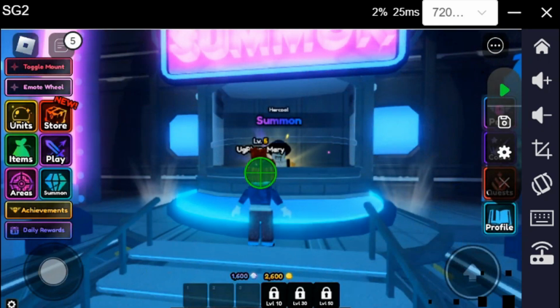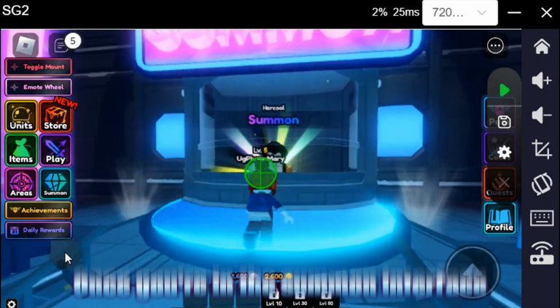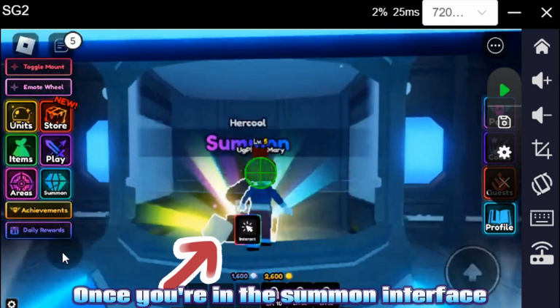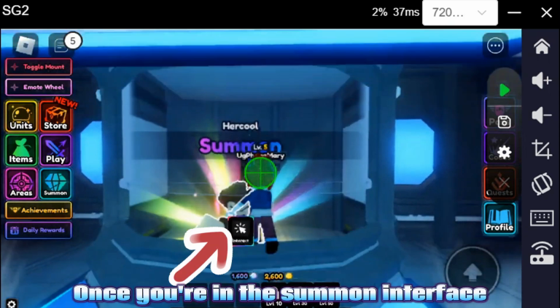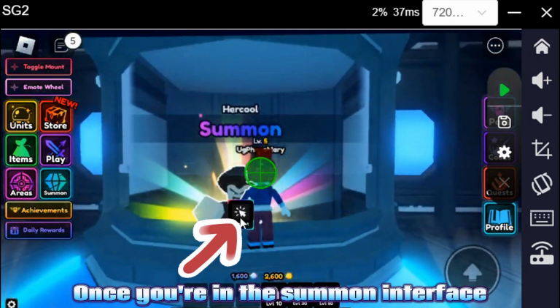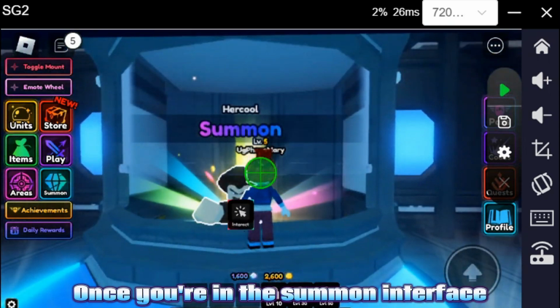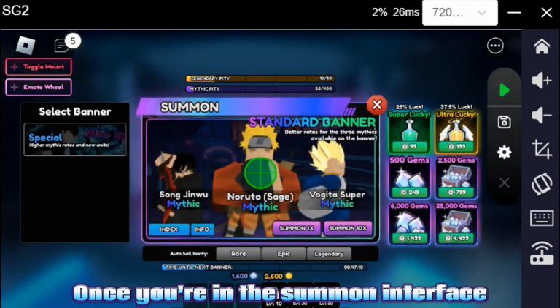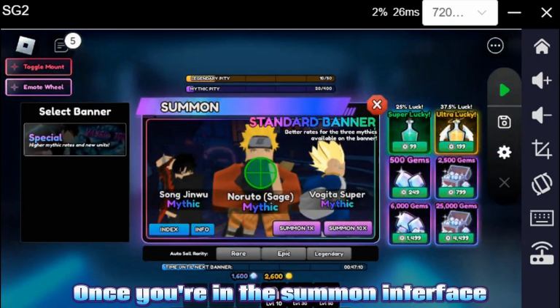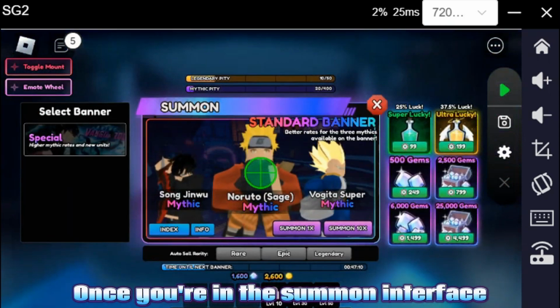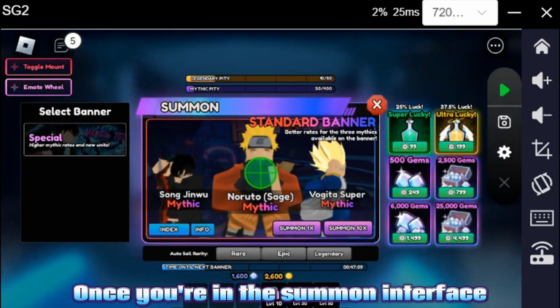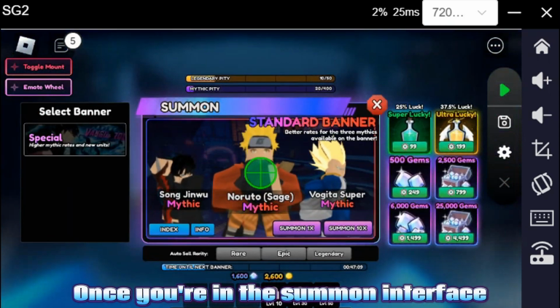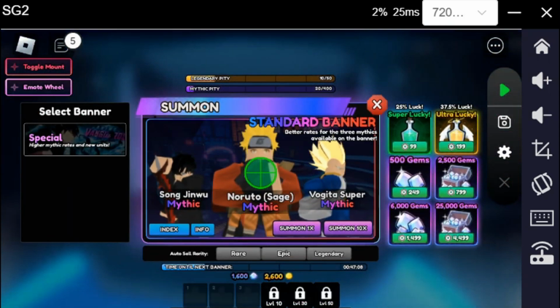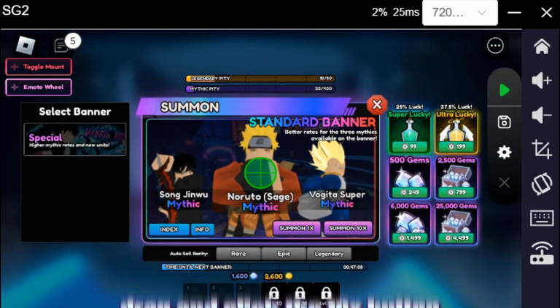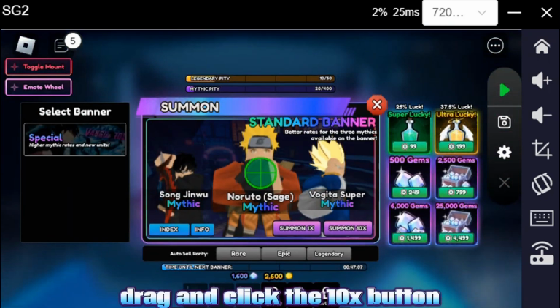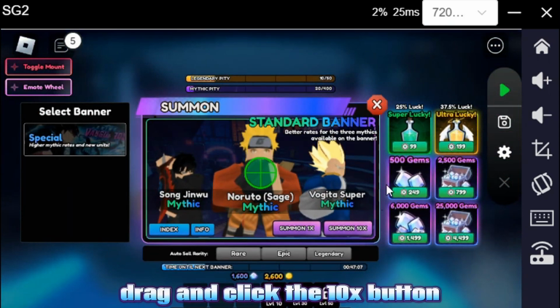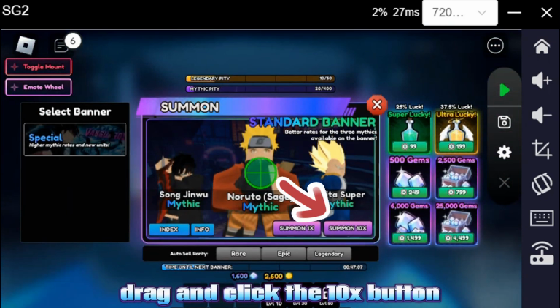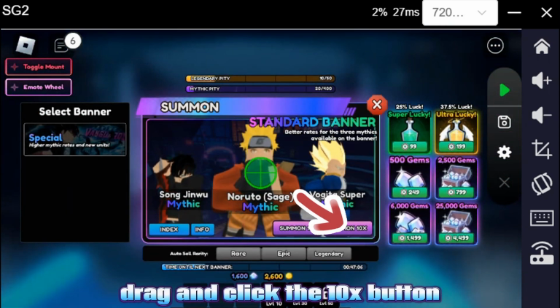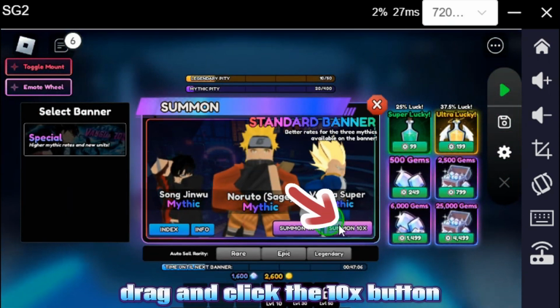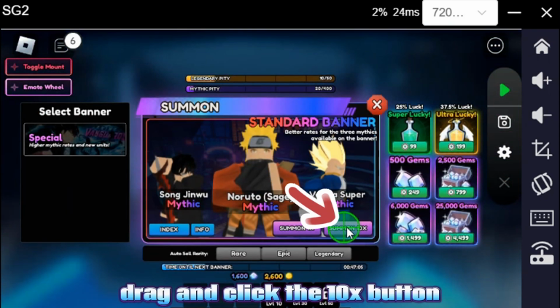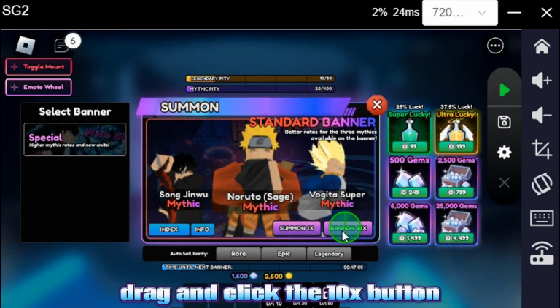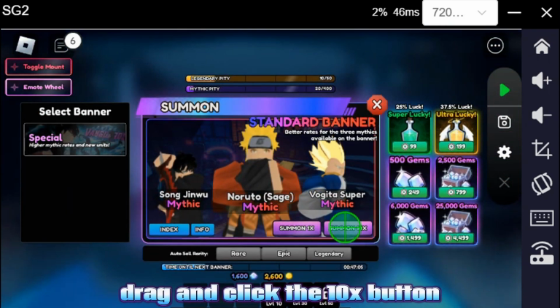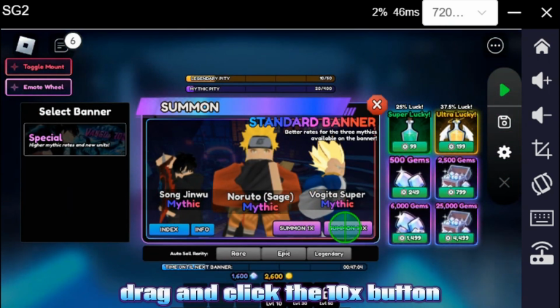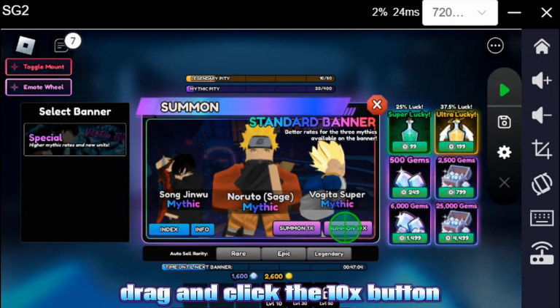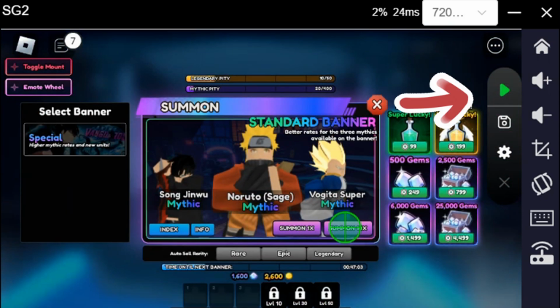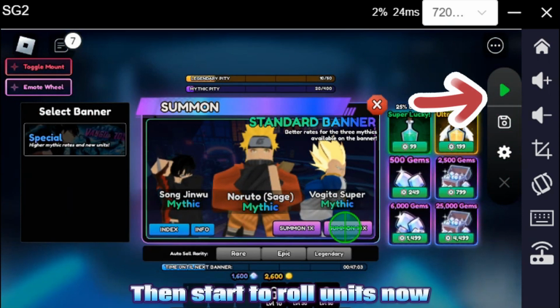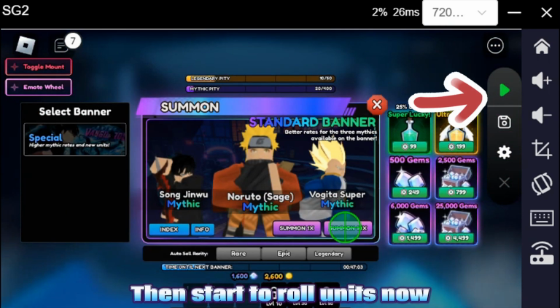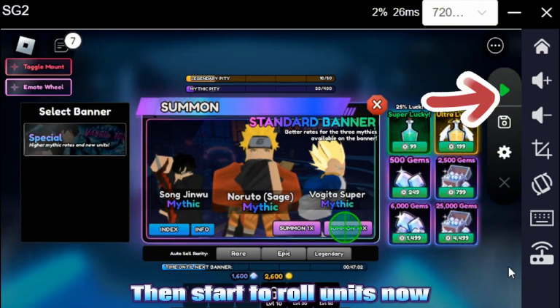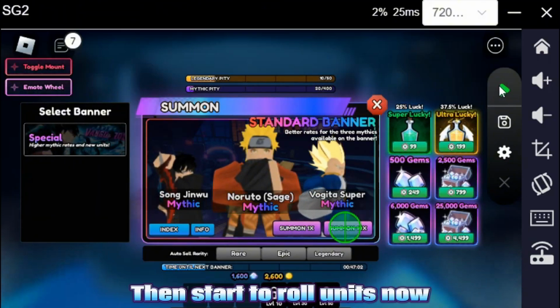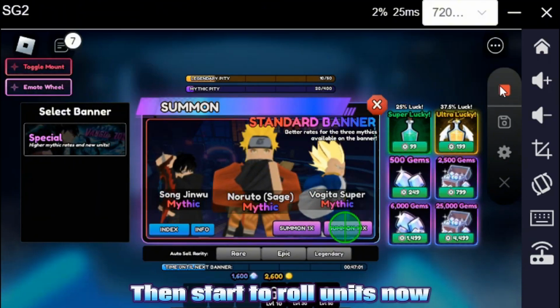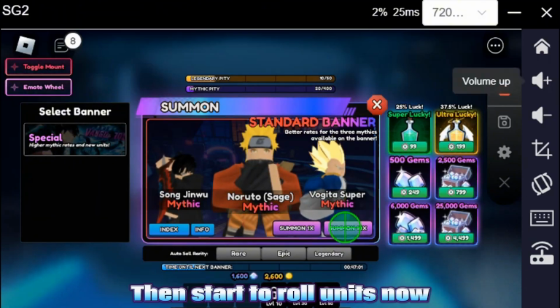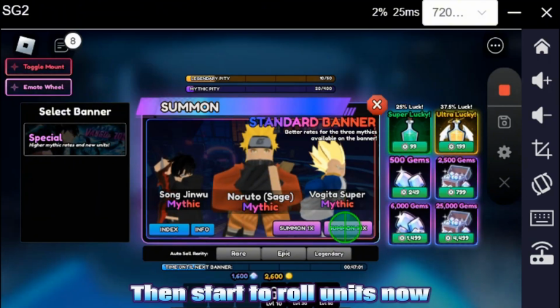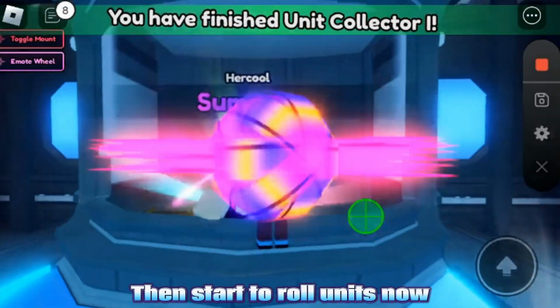Once you are in the summon interface, drag and click the 10x button, then start to roll units.